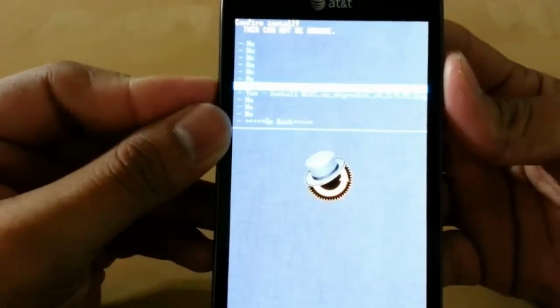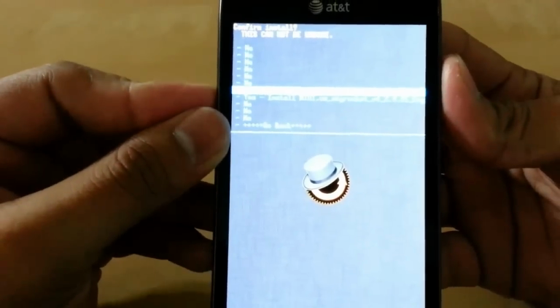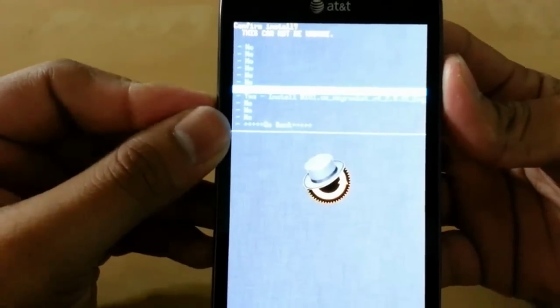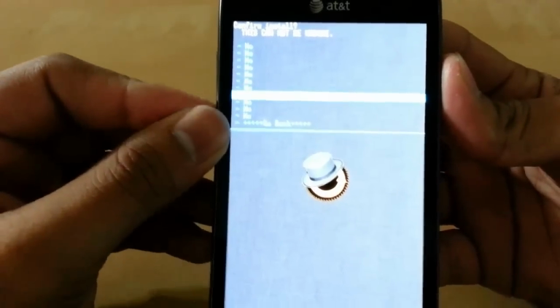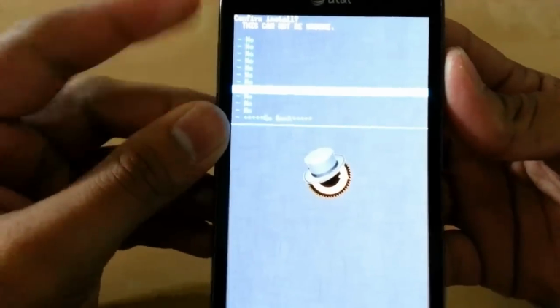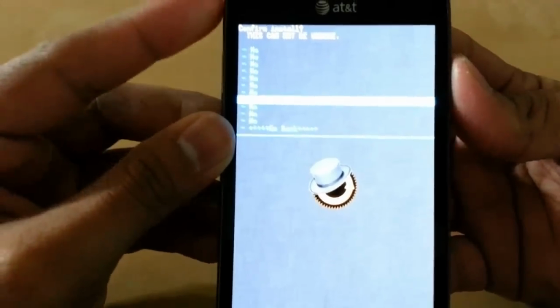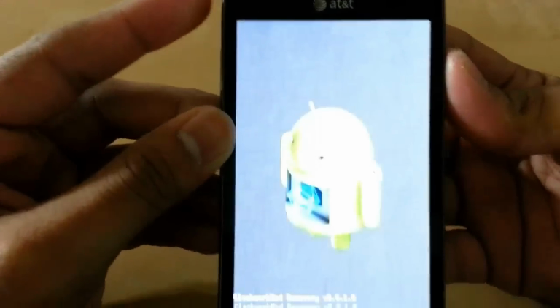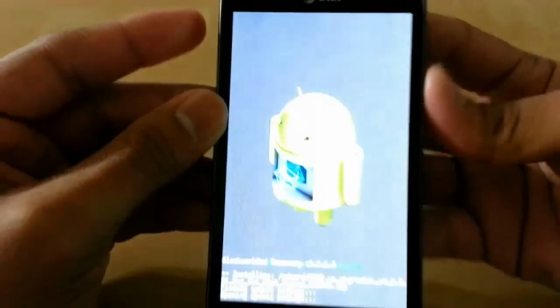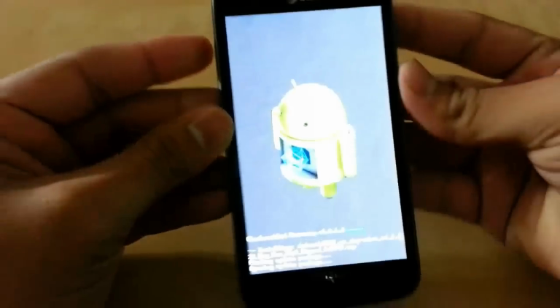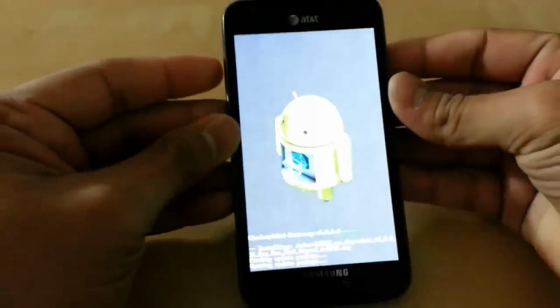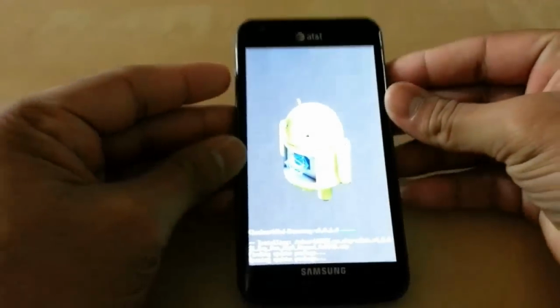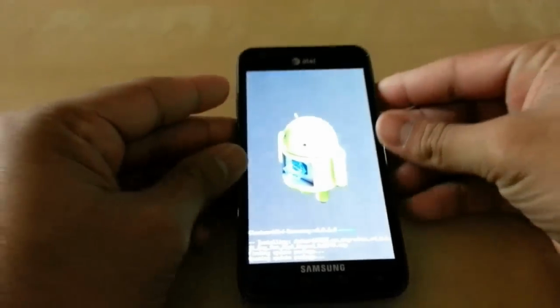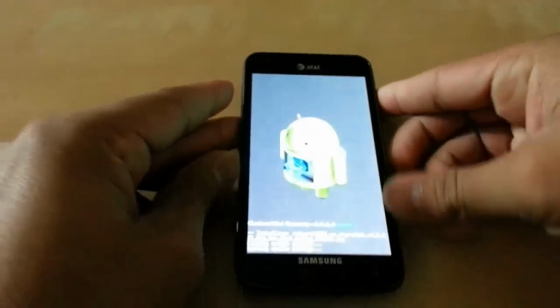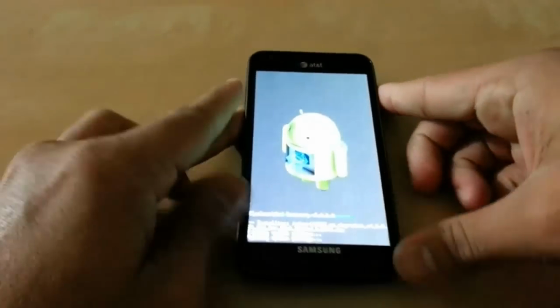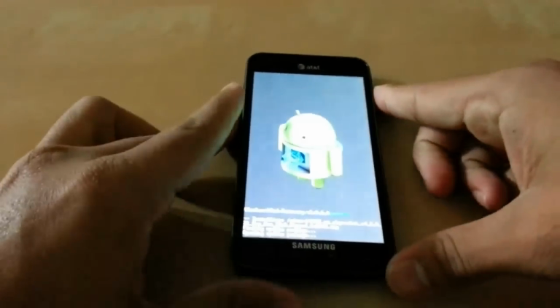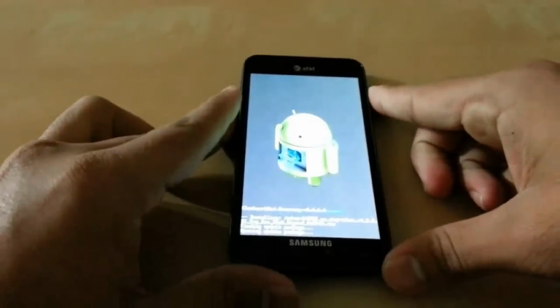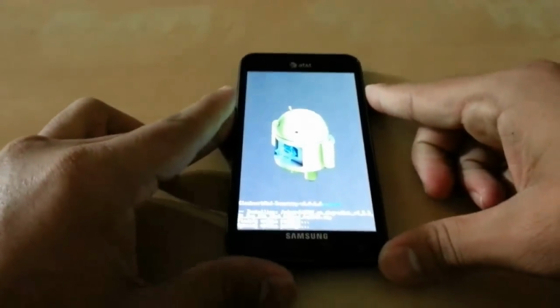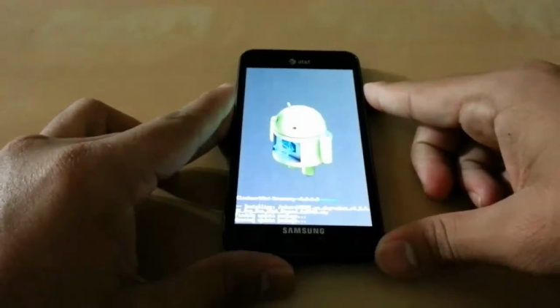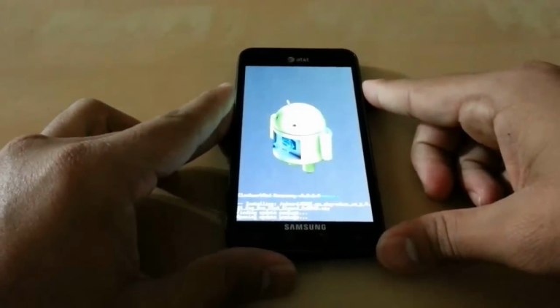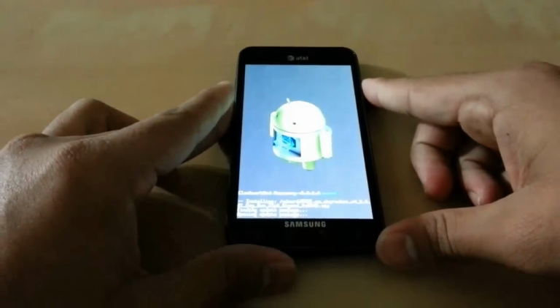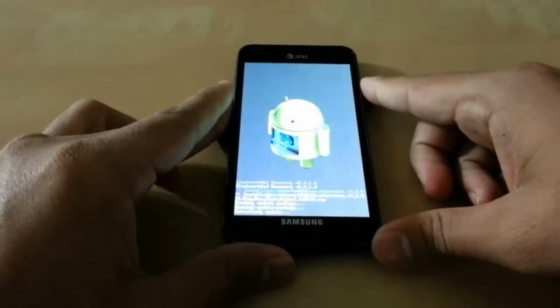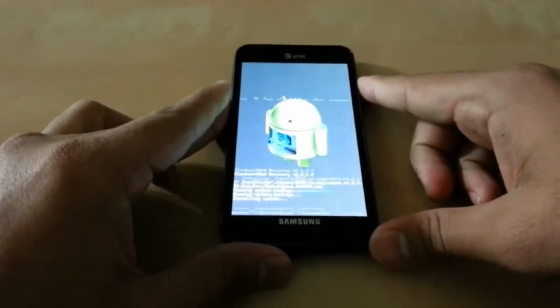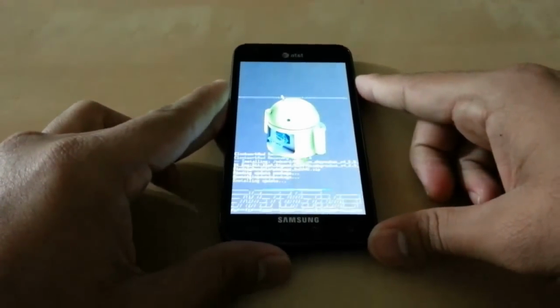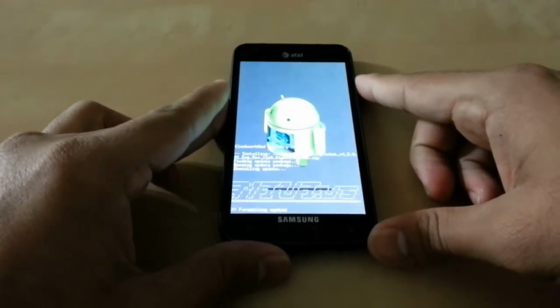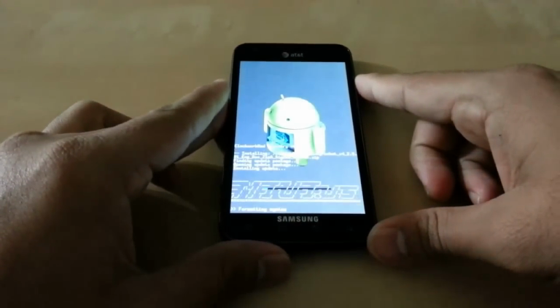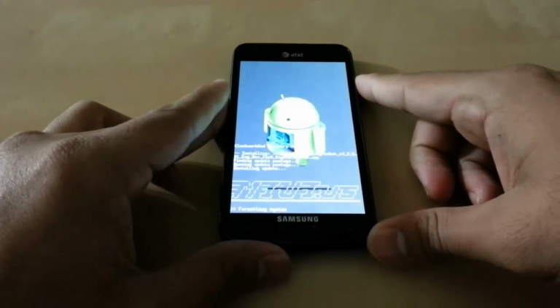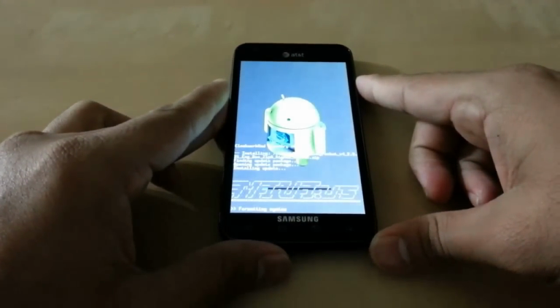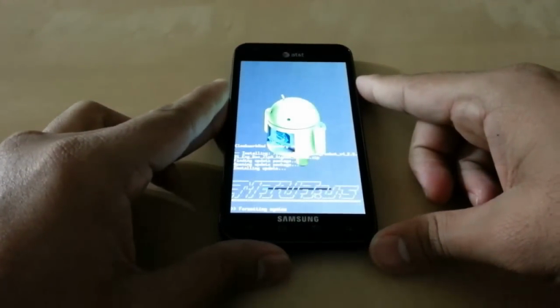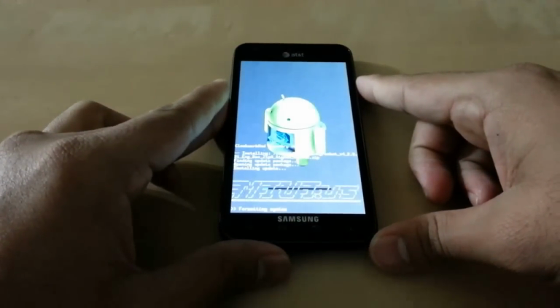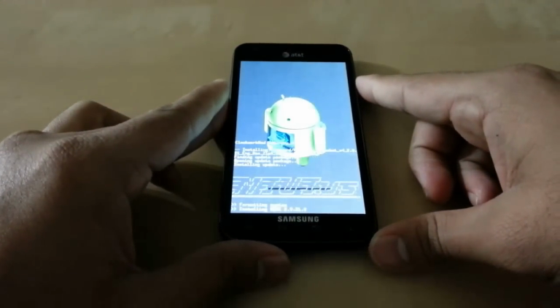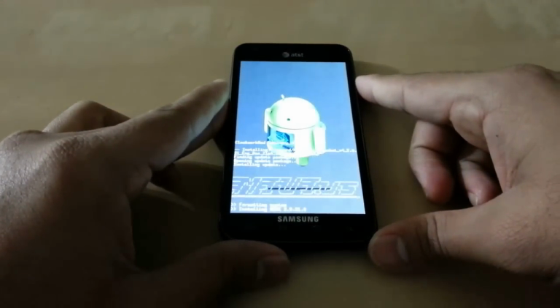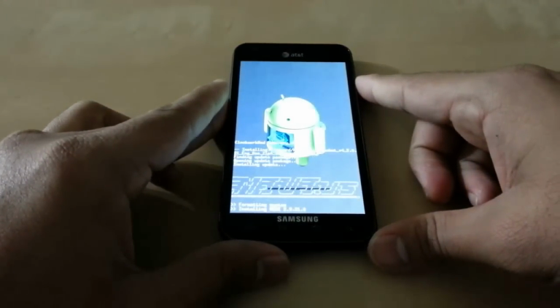Press yes. This will start flashing the ROM.